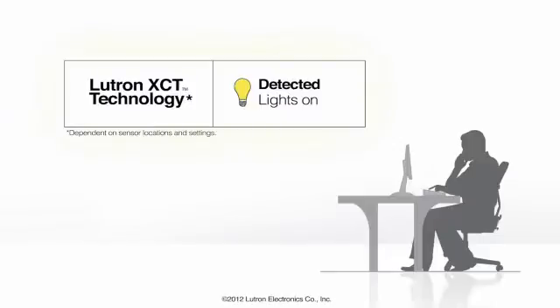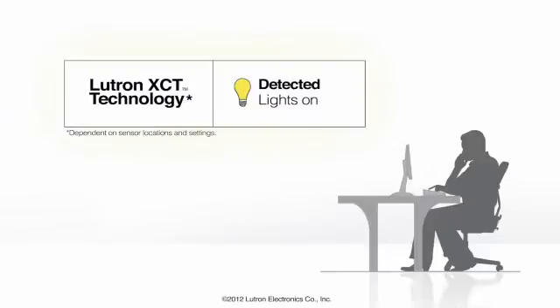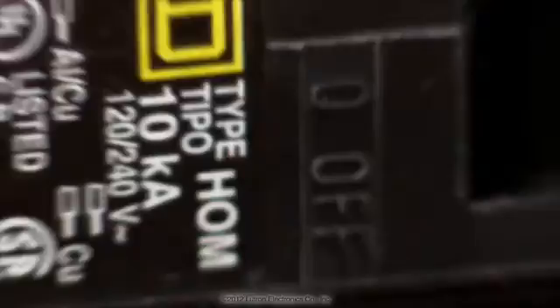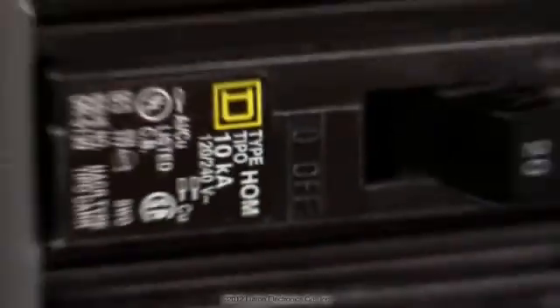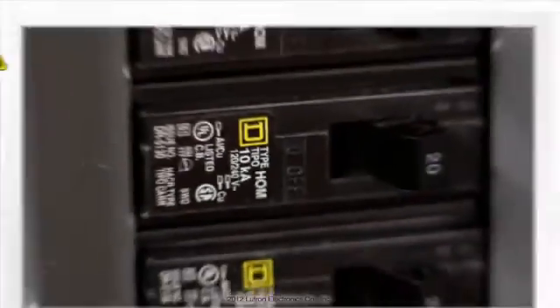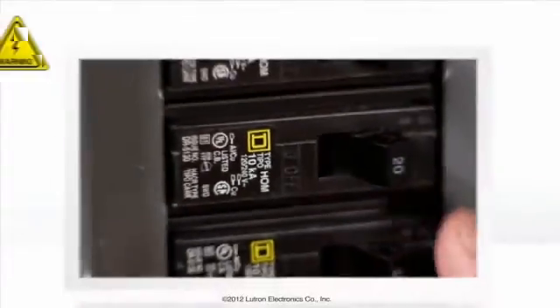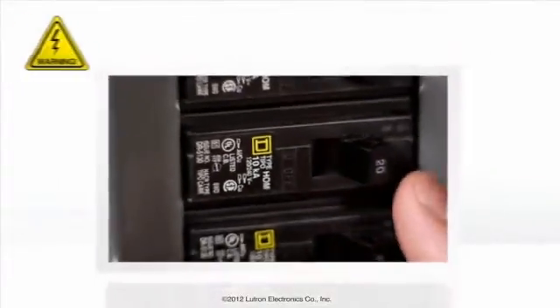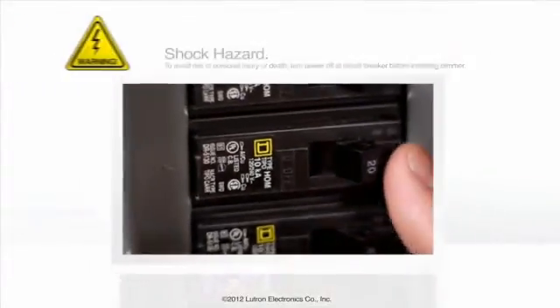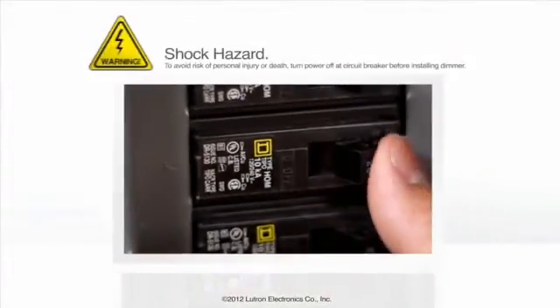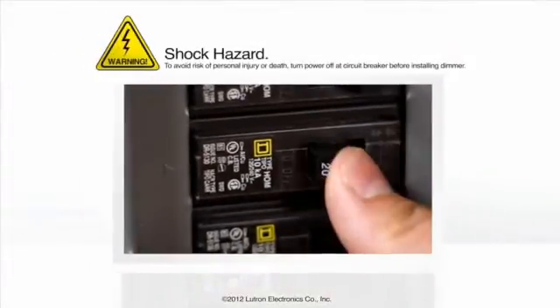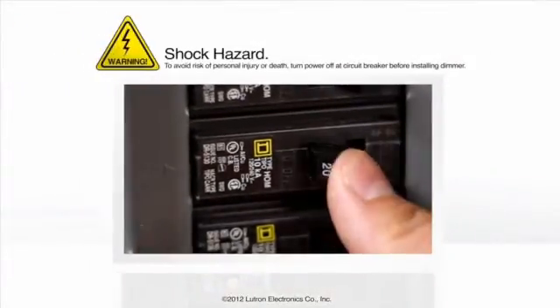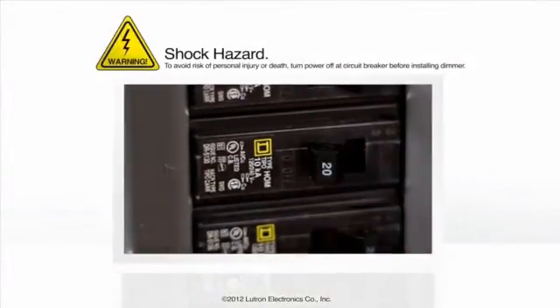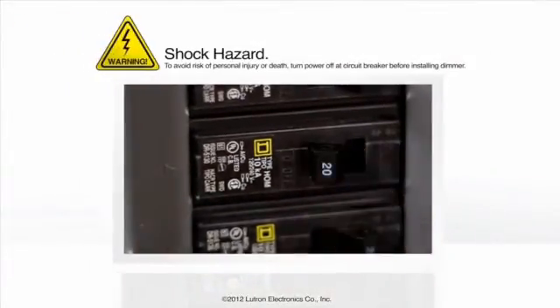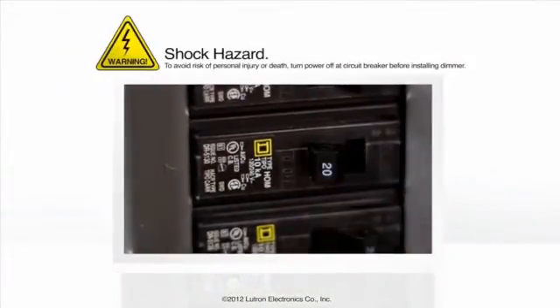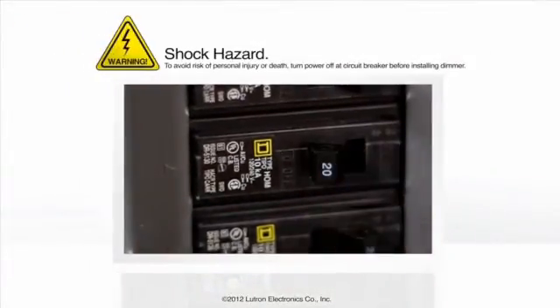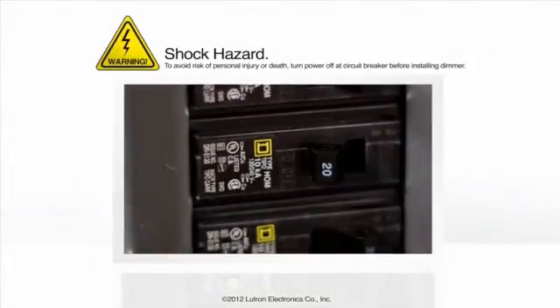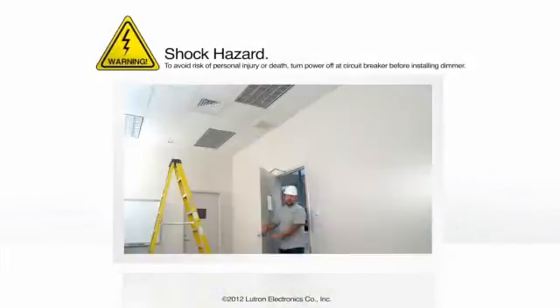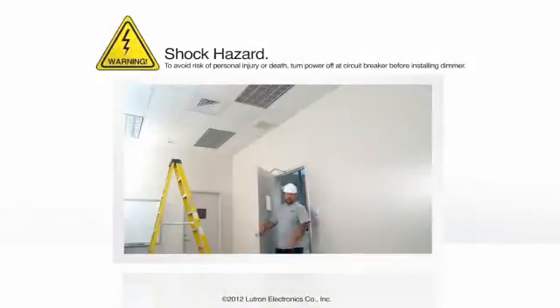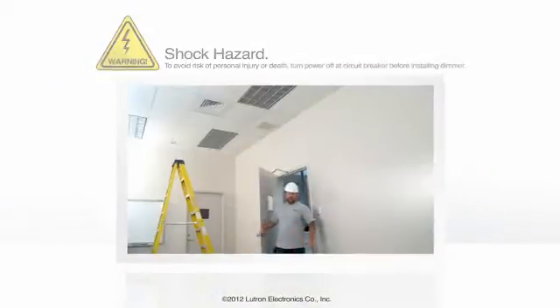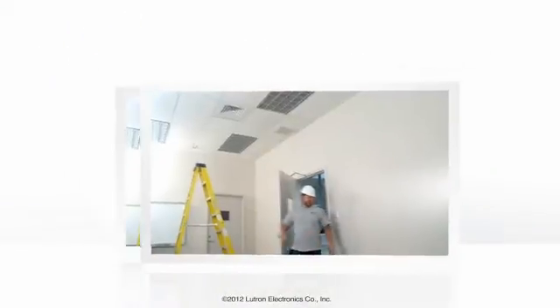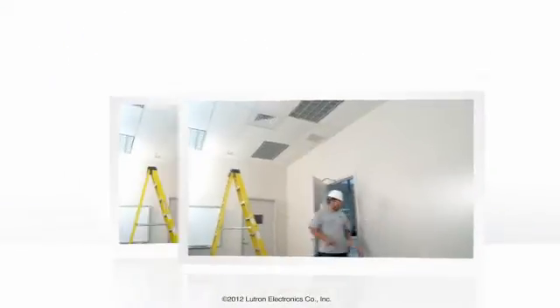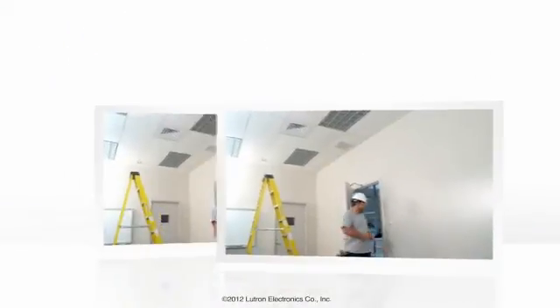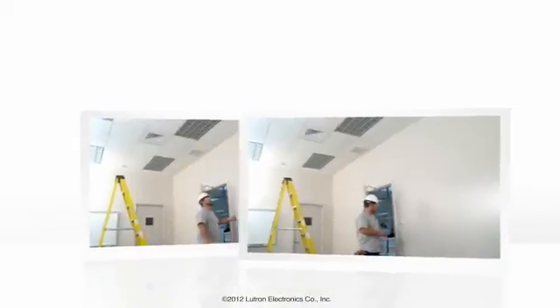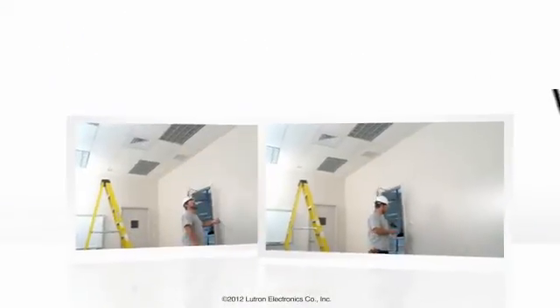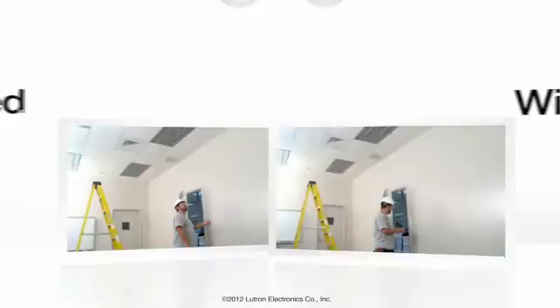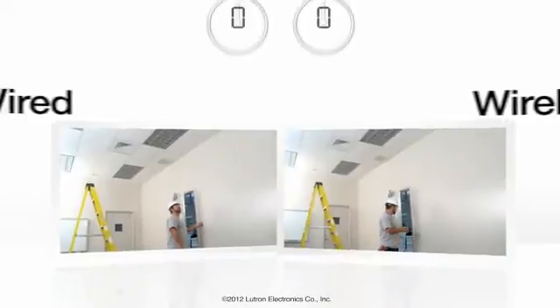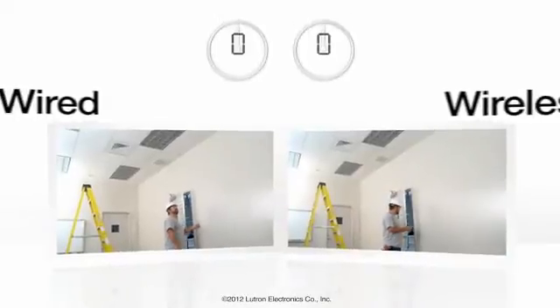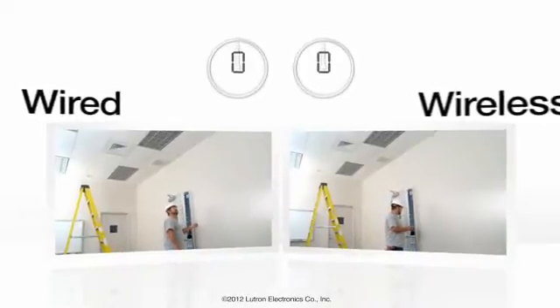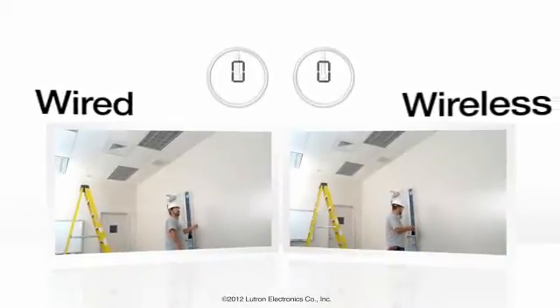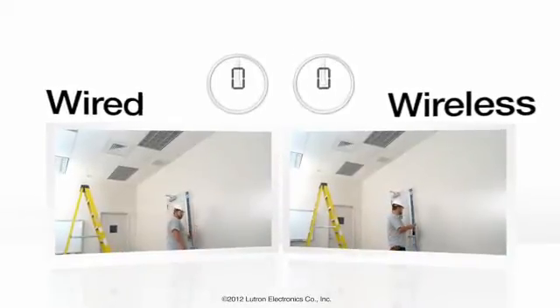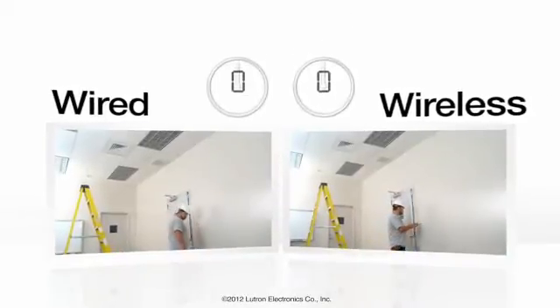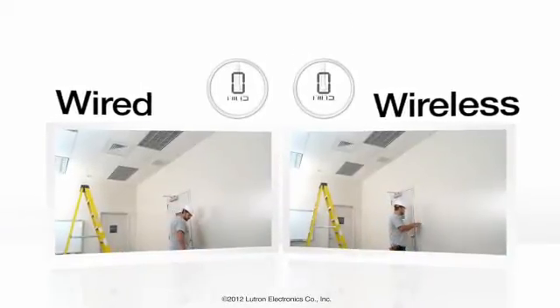Let's compare a typical wireless versus wired installation with Lutron's wireless occupancy sensor solution.